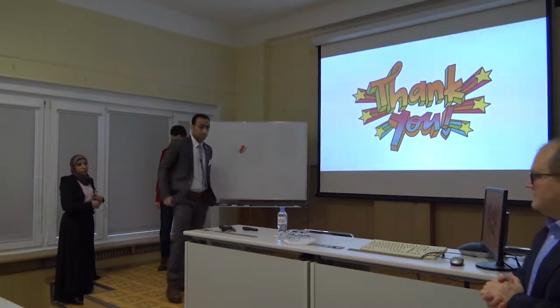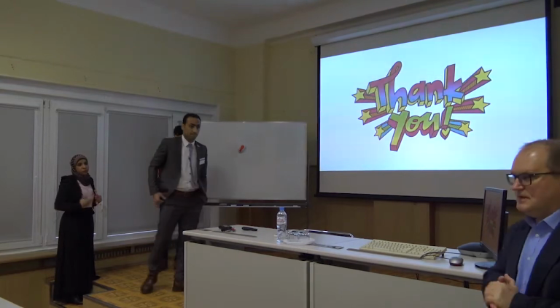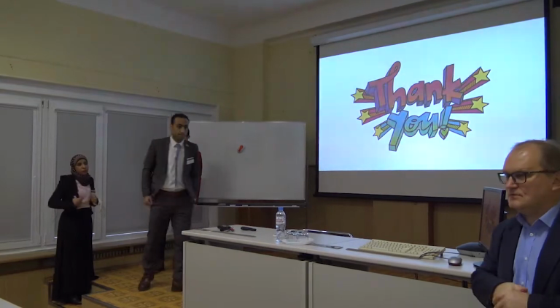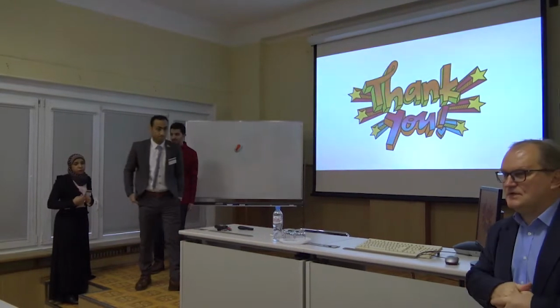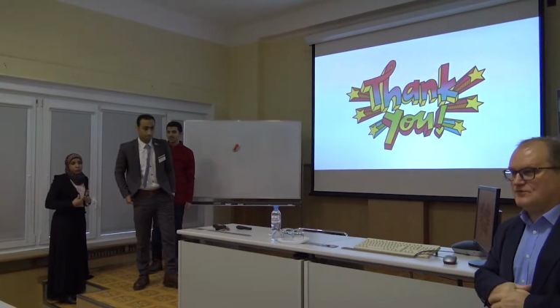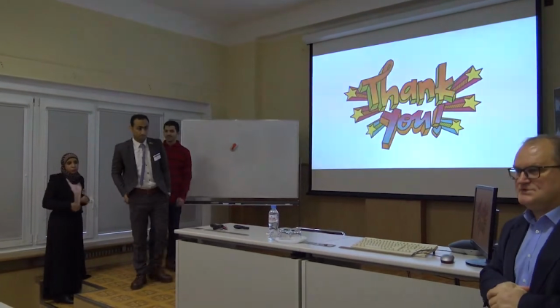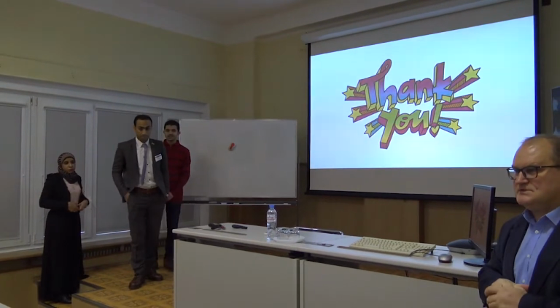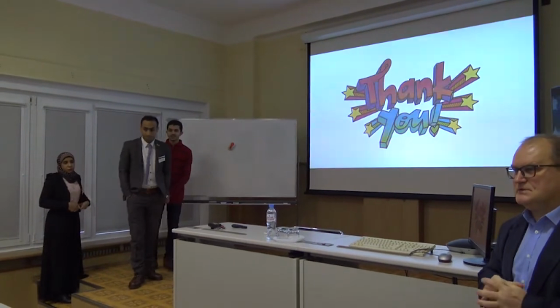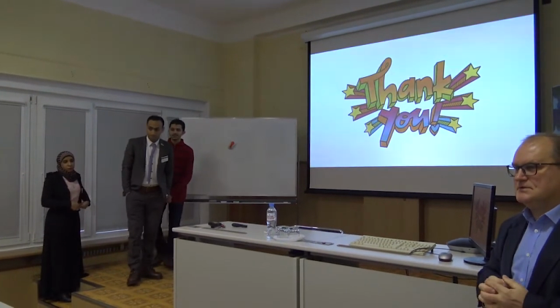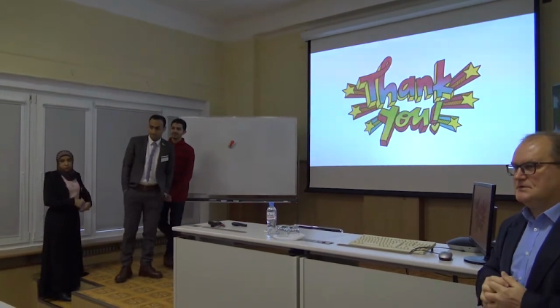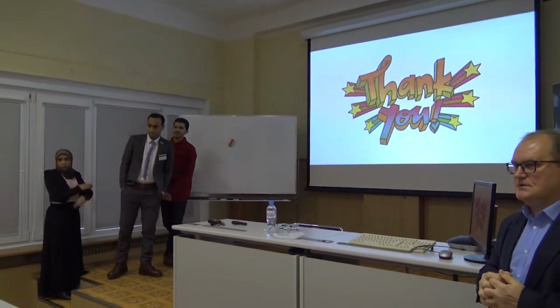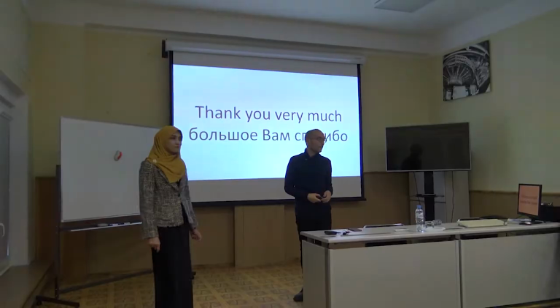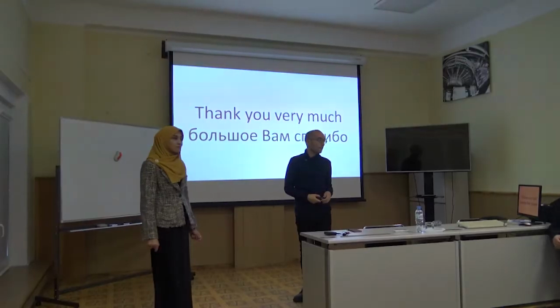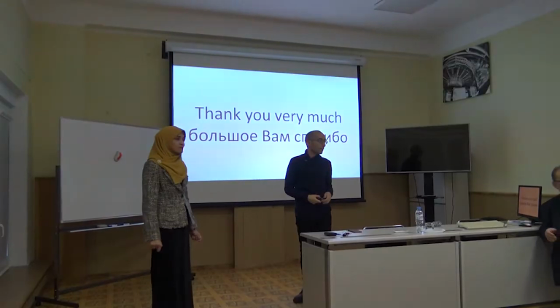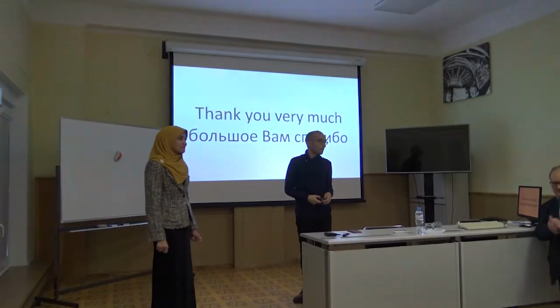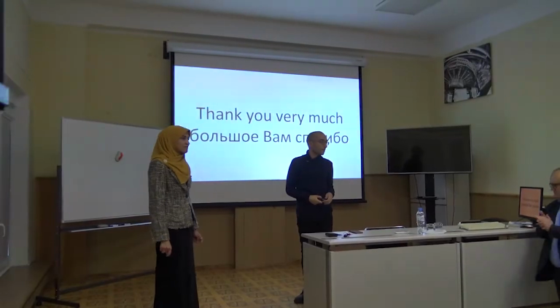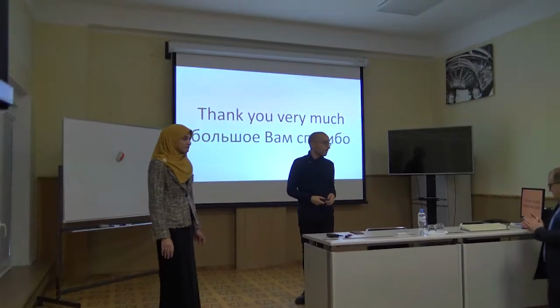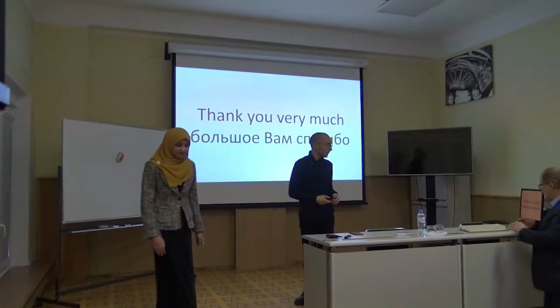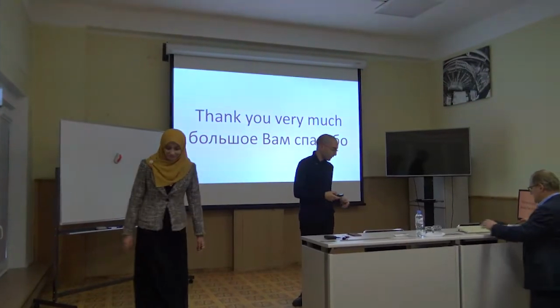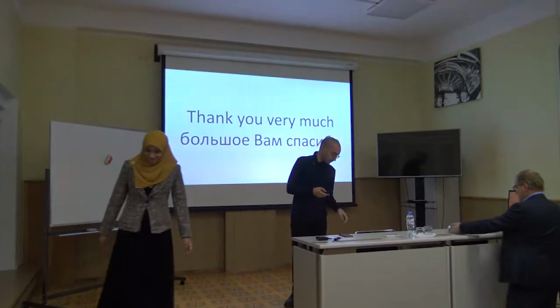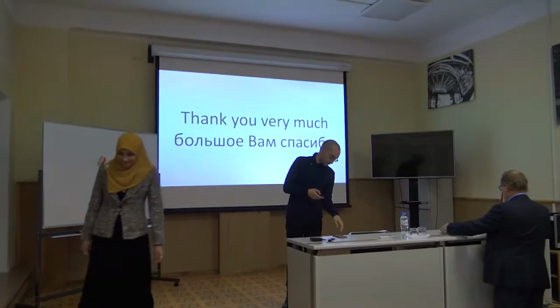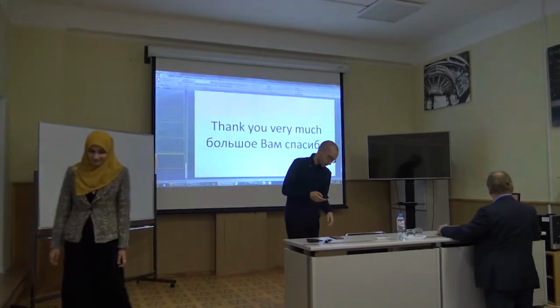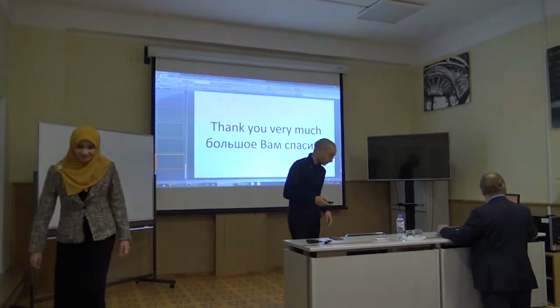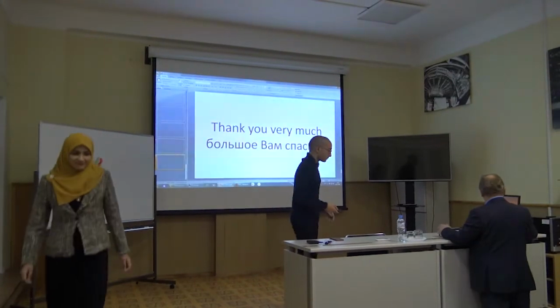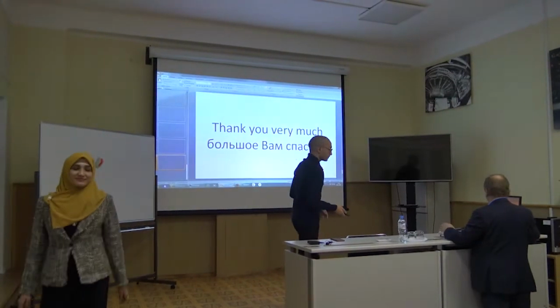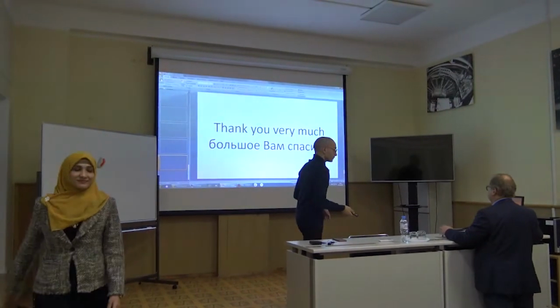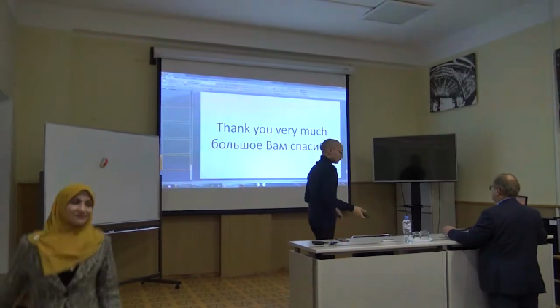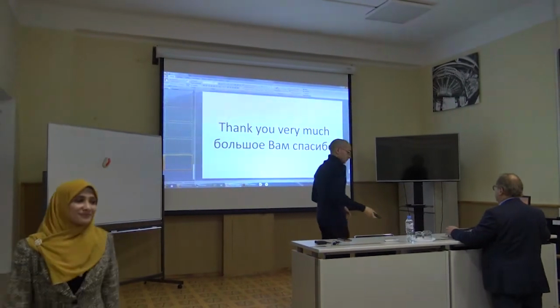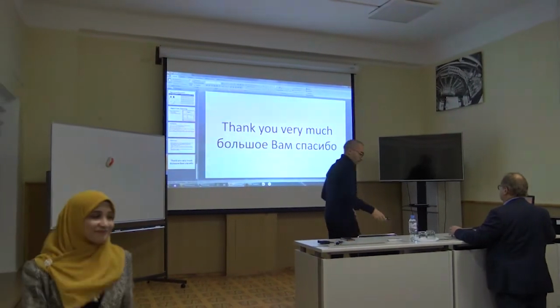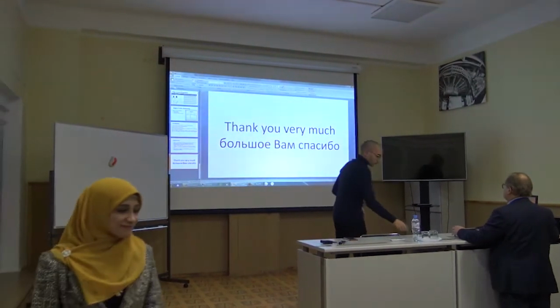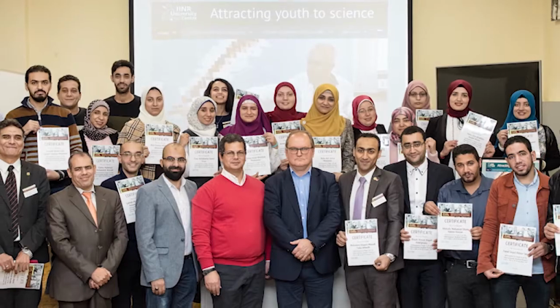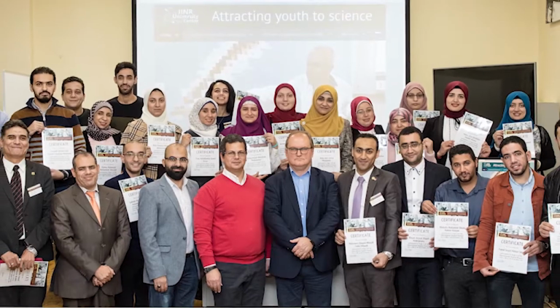Now we have time for questions. Thank you very much.